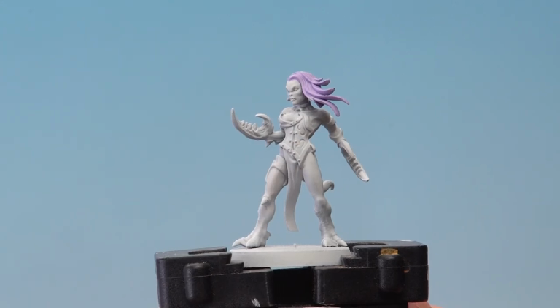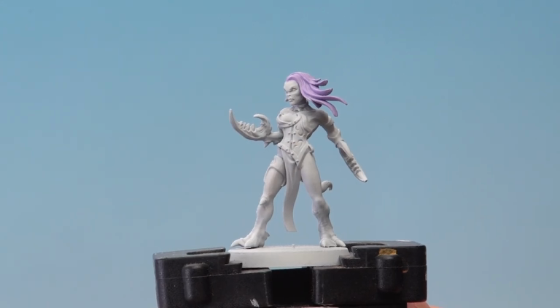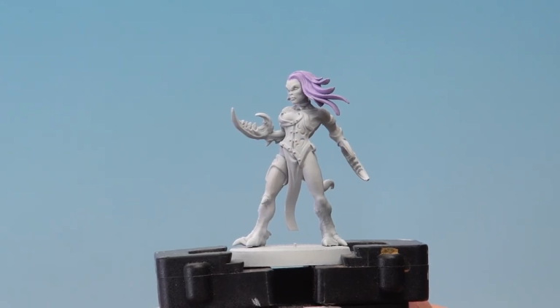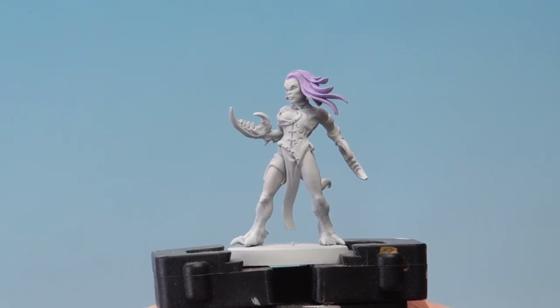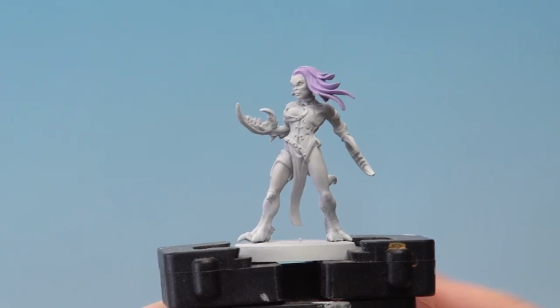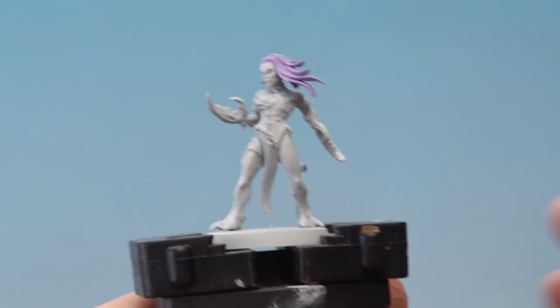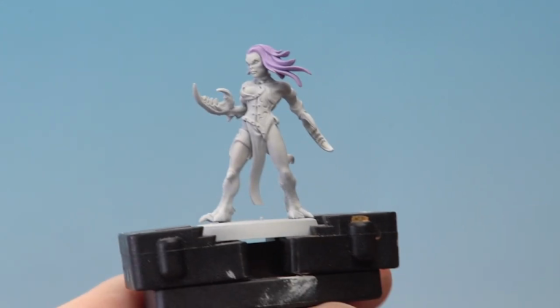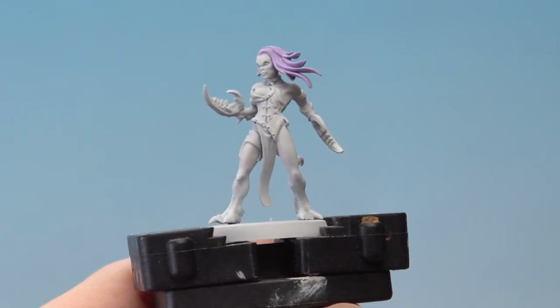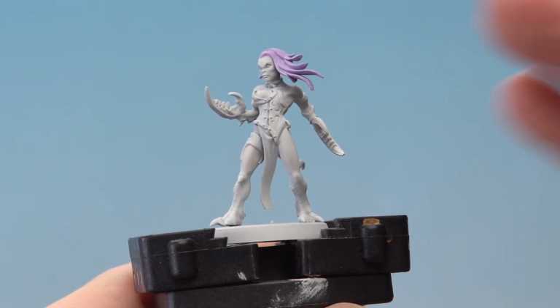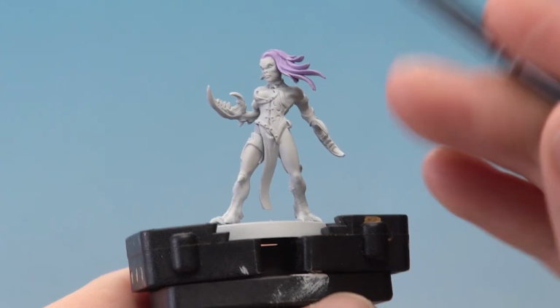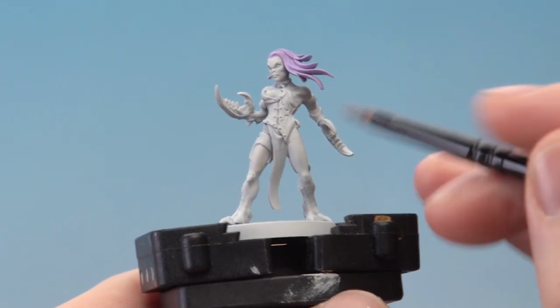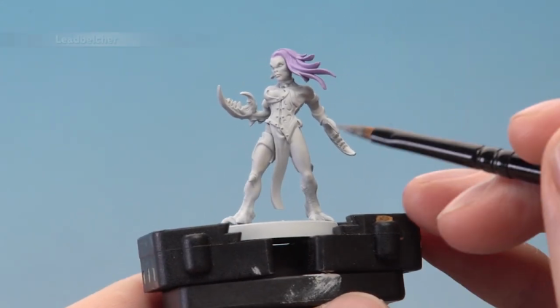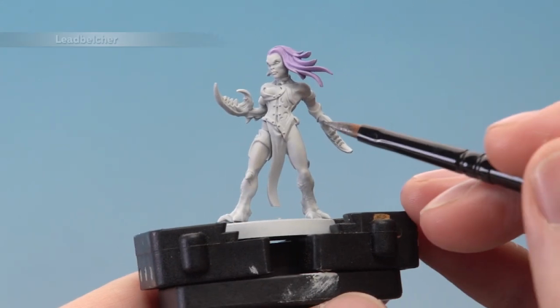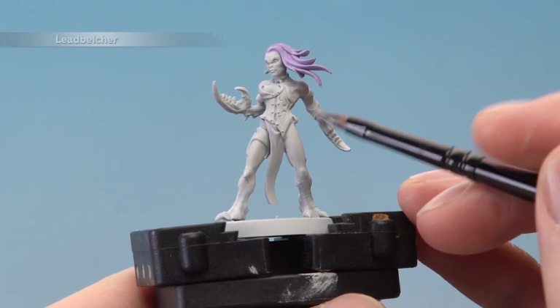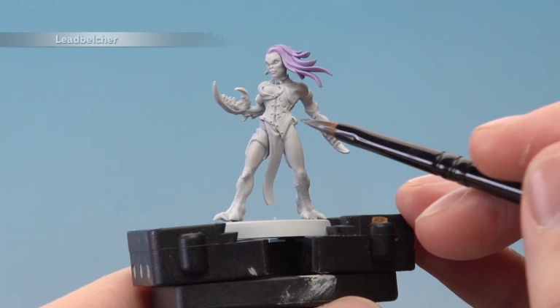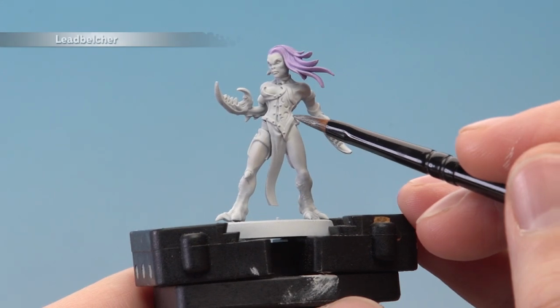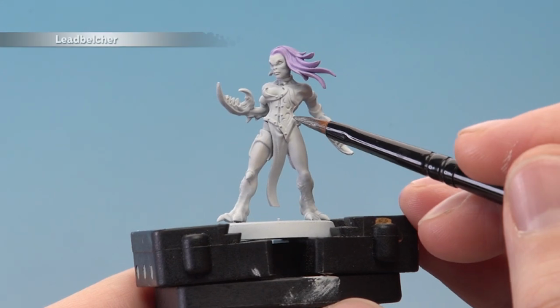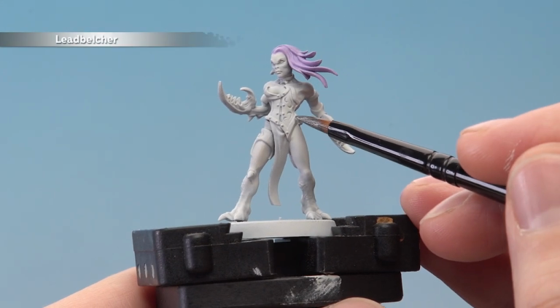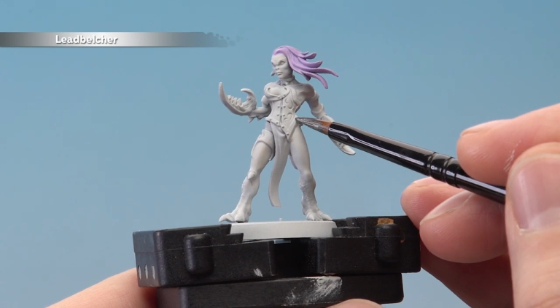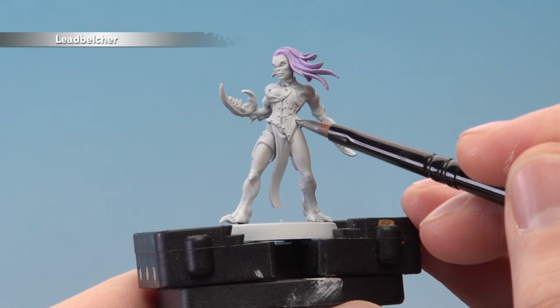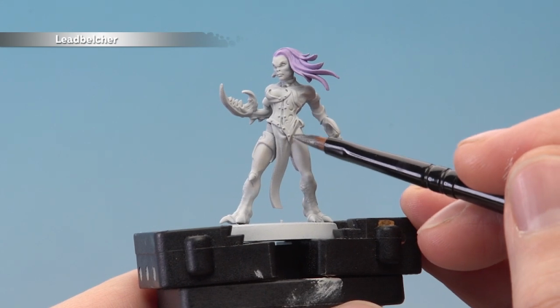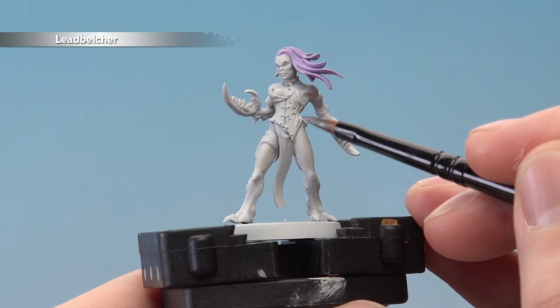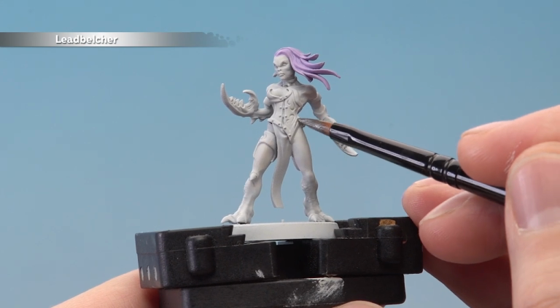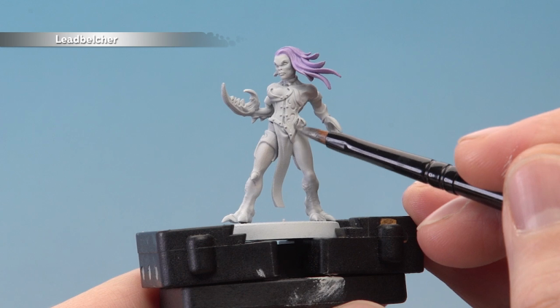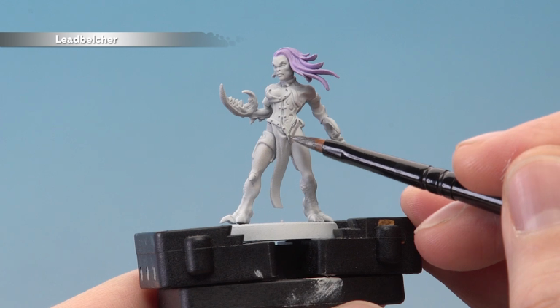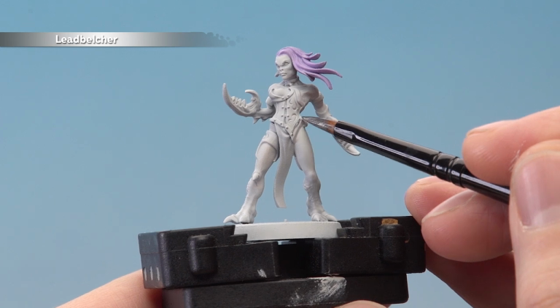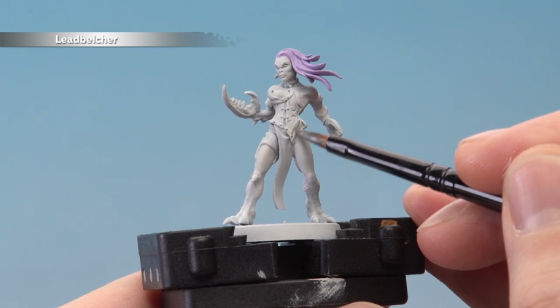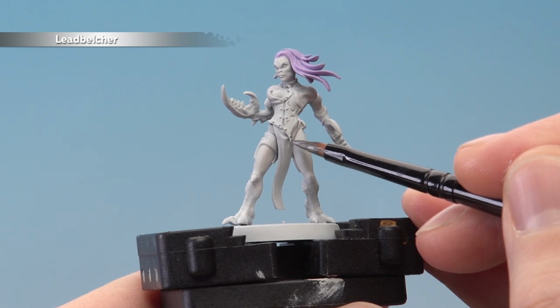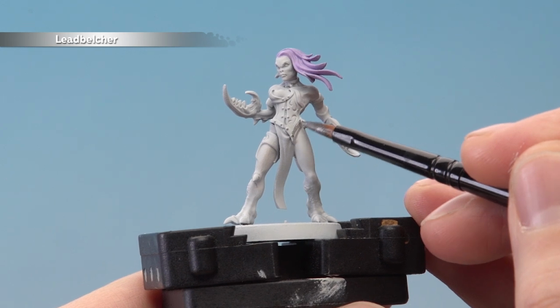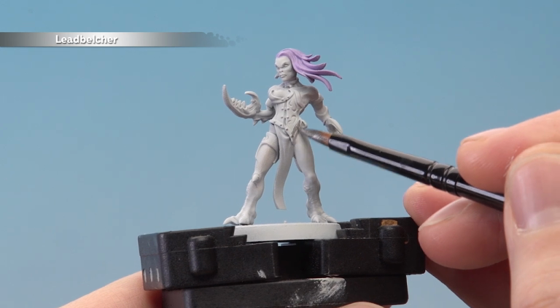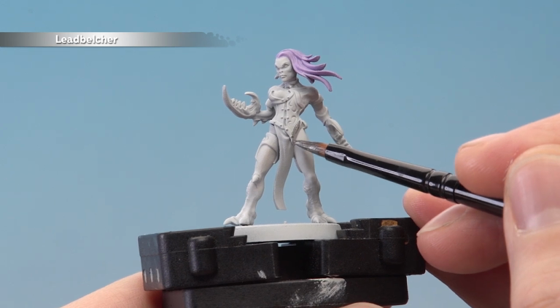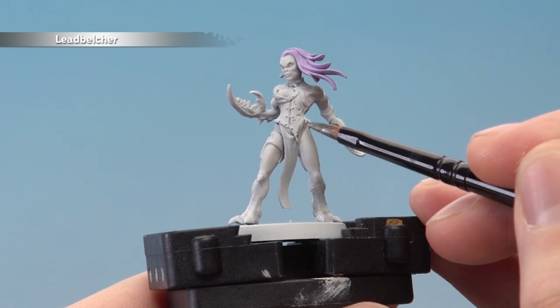With that done, you're then ready to base coat any metal details using Lead Belcher, being as neat as you can.